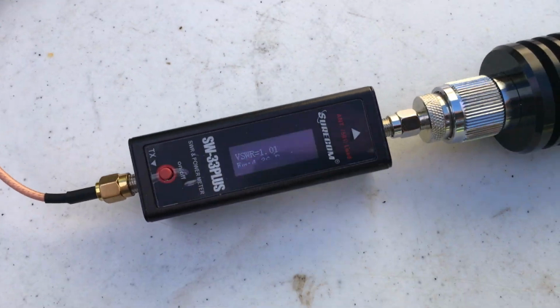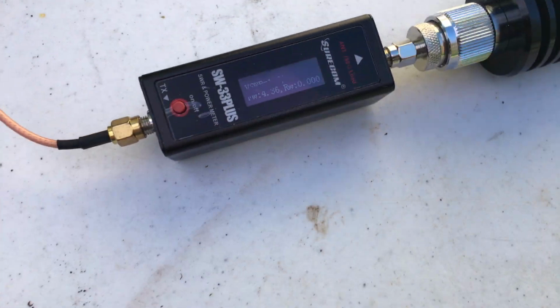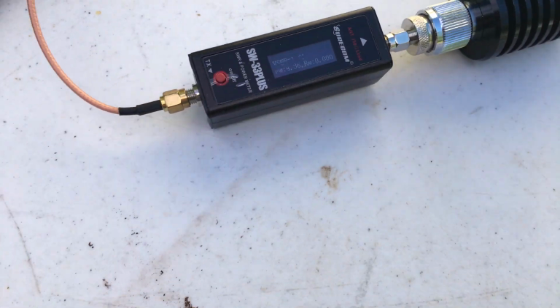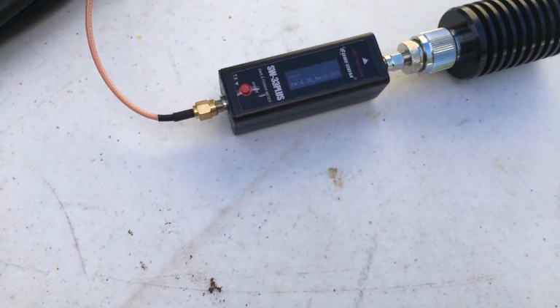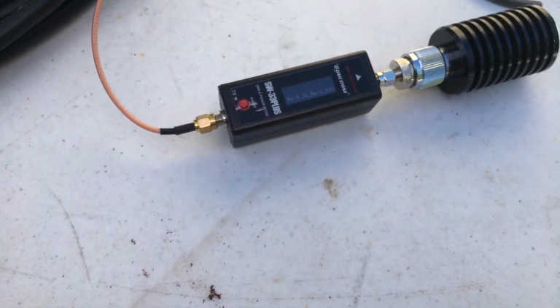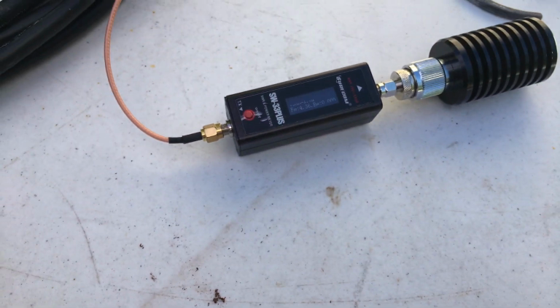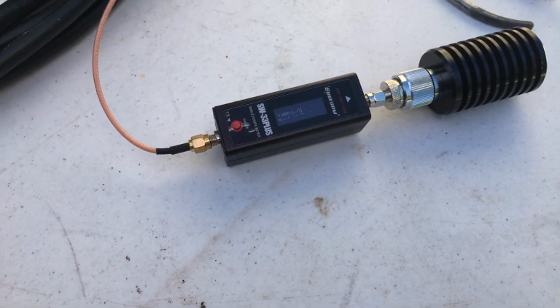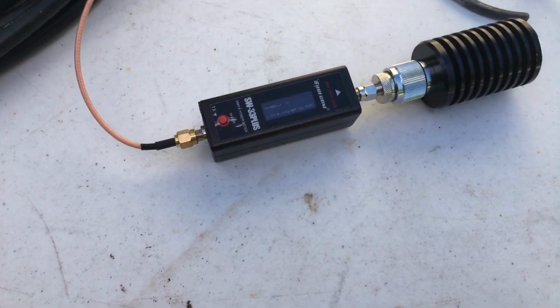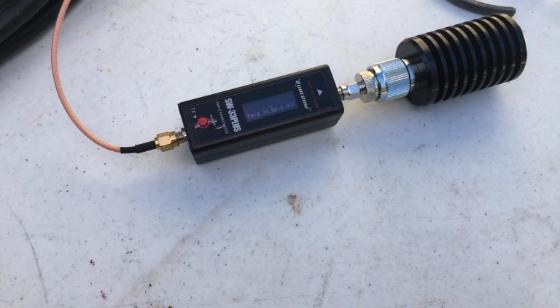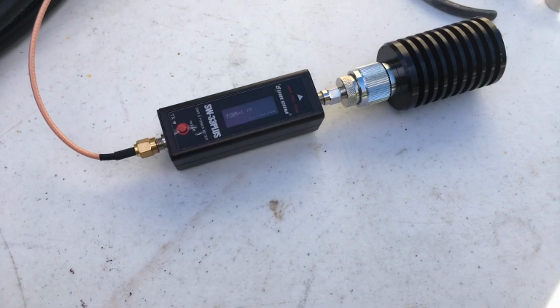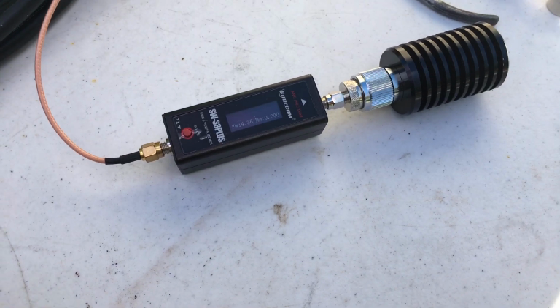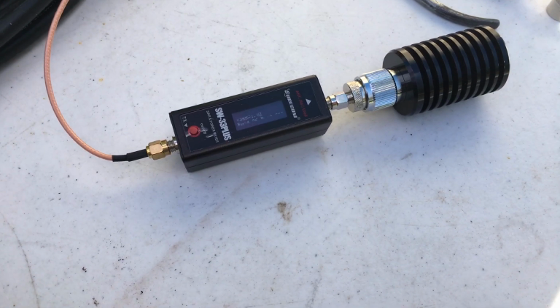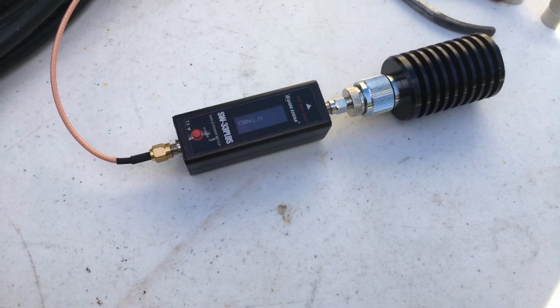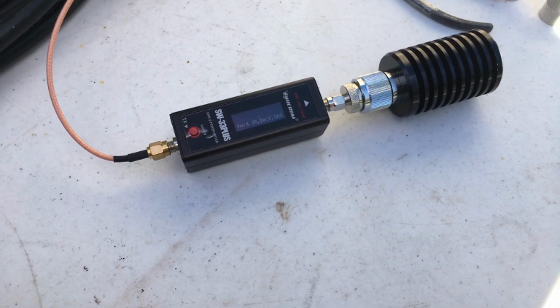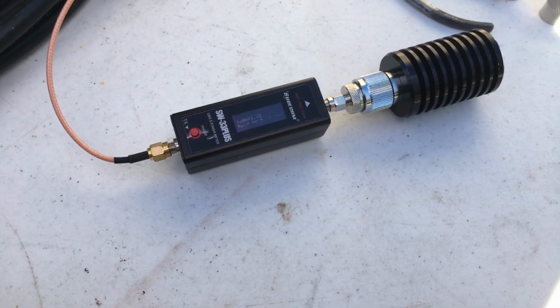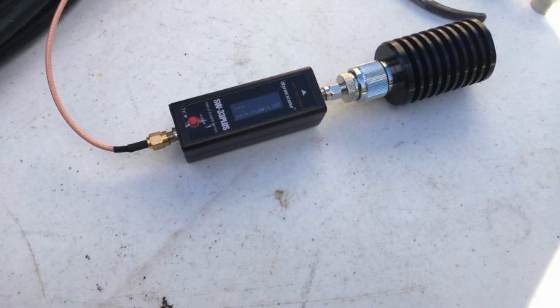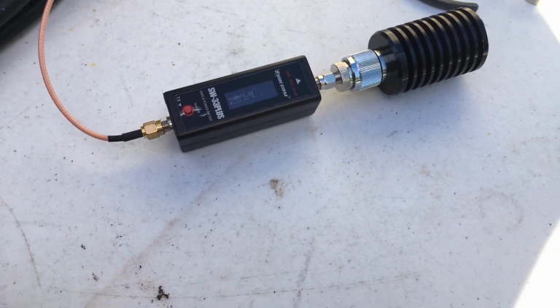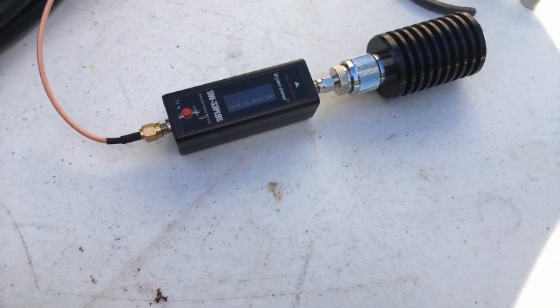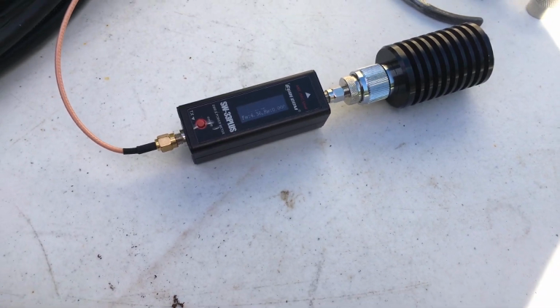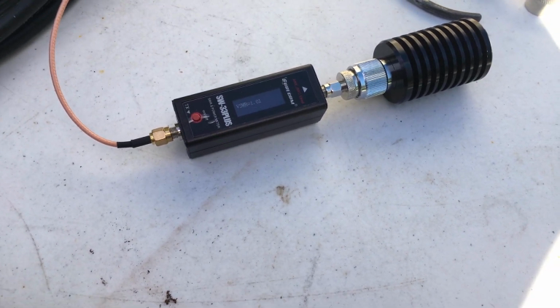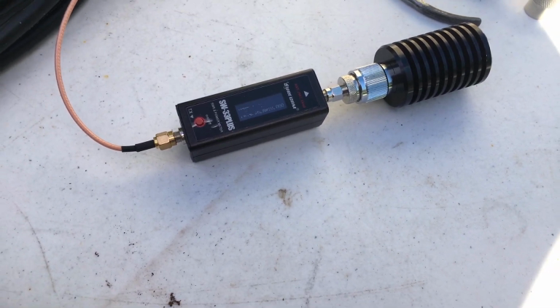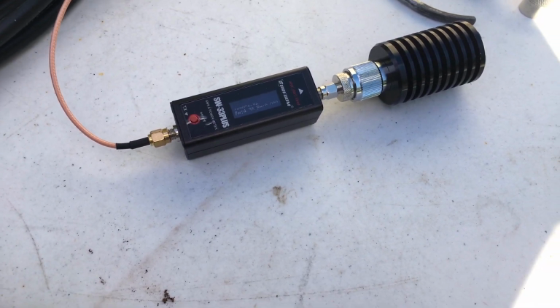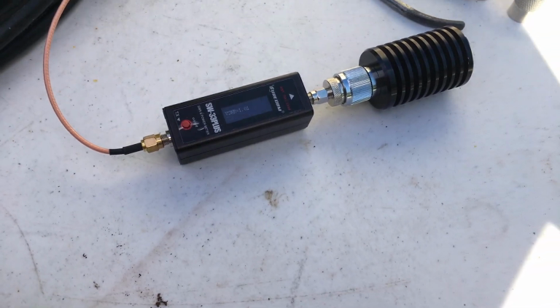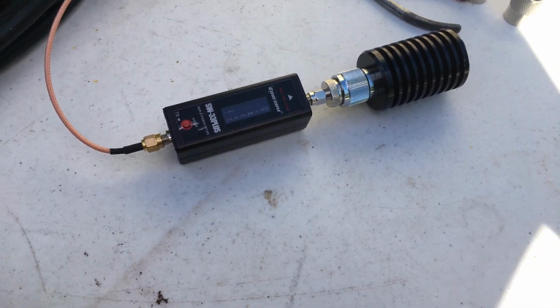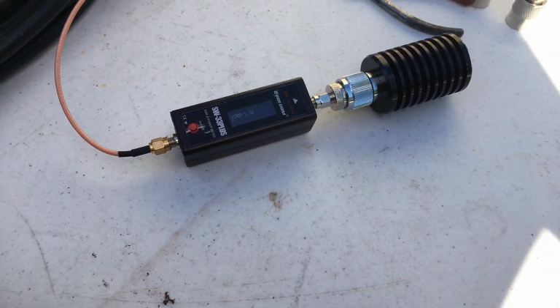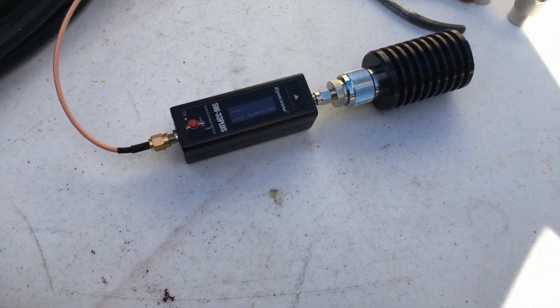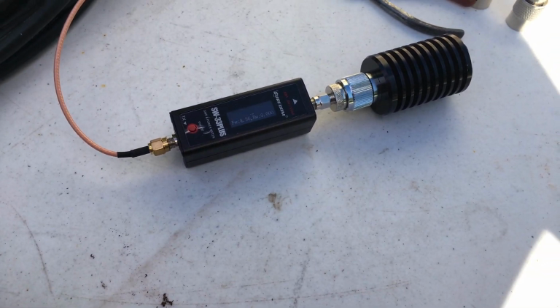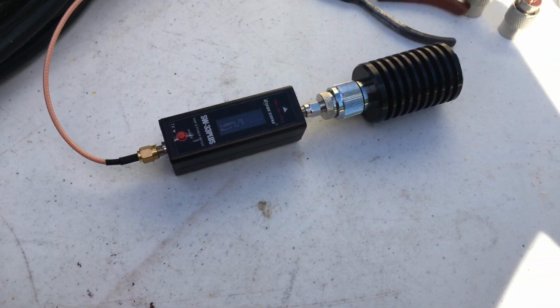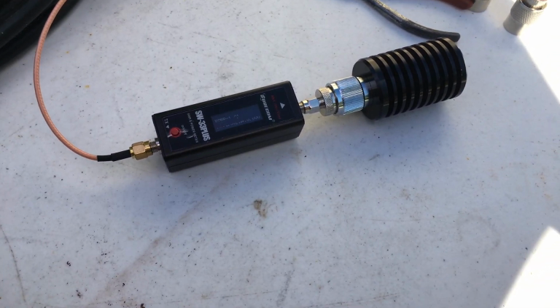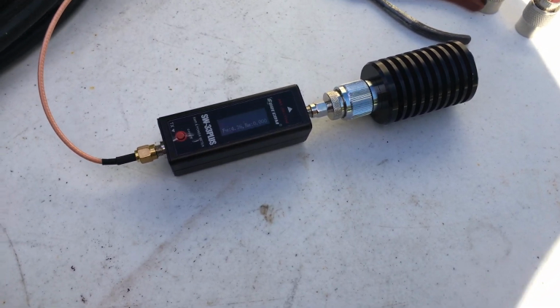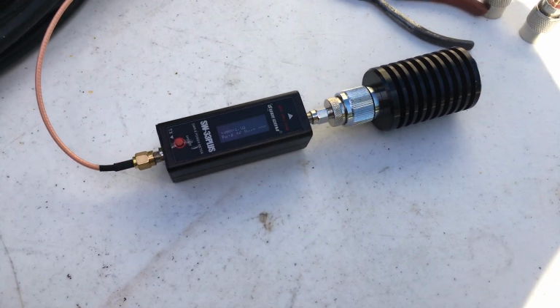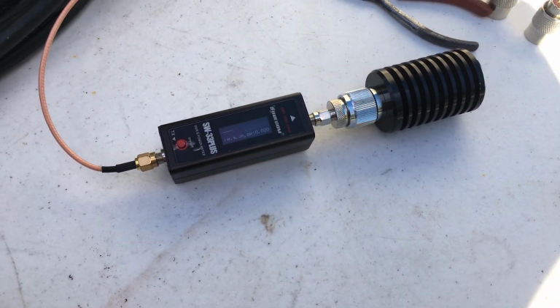I'm going to stop the video and we'll get it started back up after I get all these soldered up, and we'll compare.